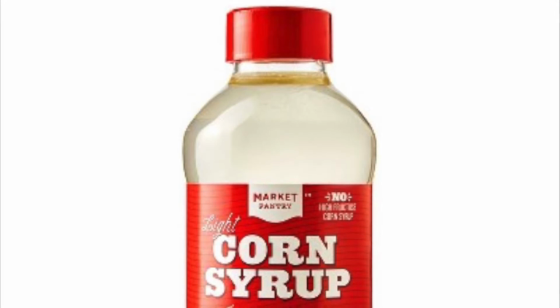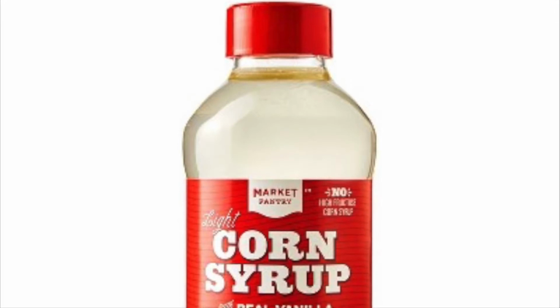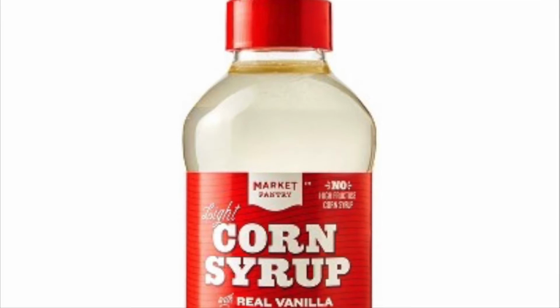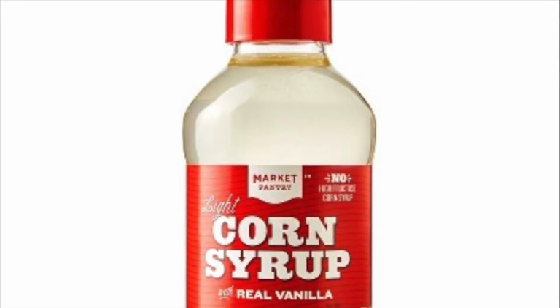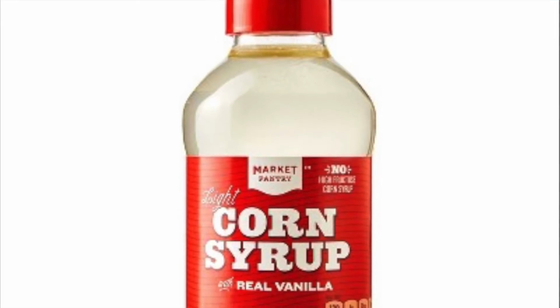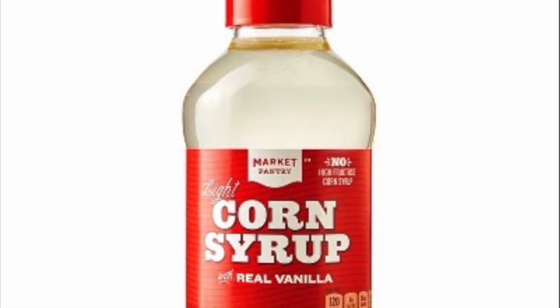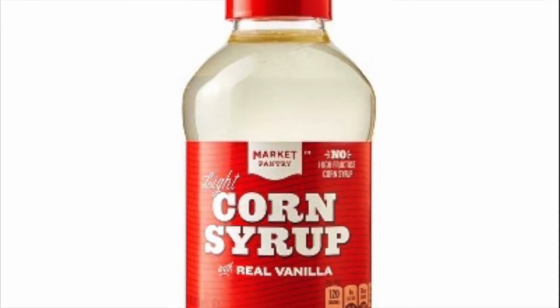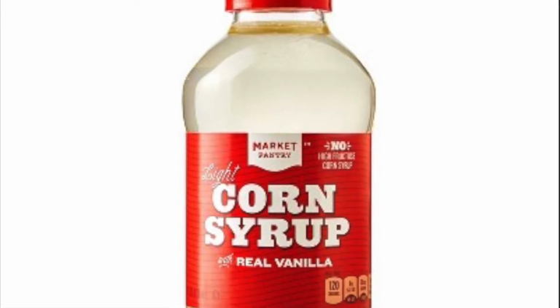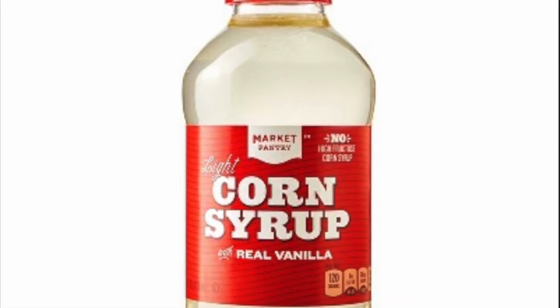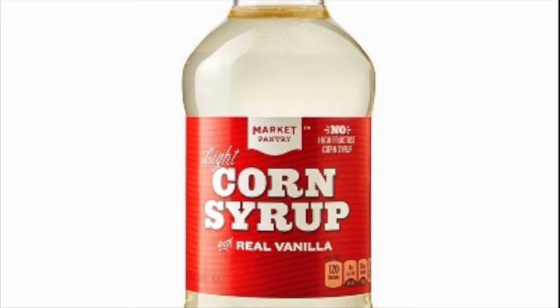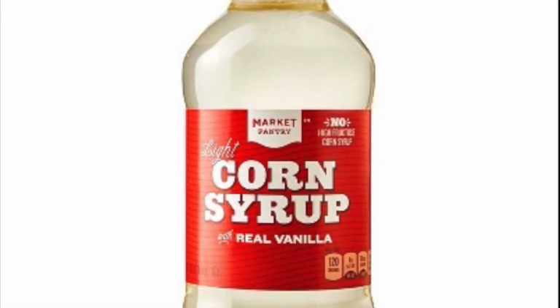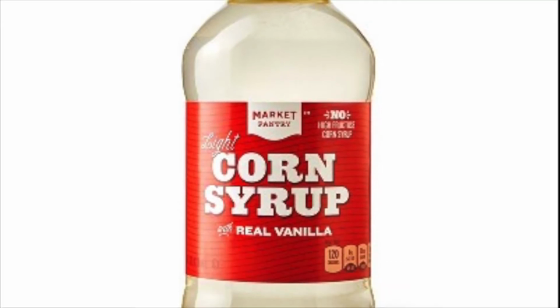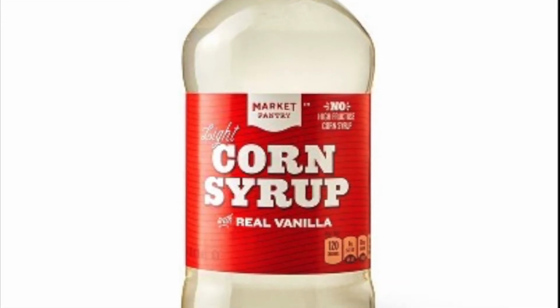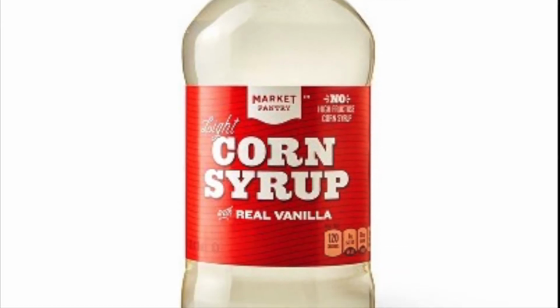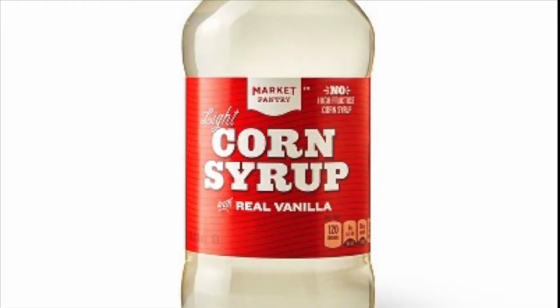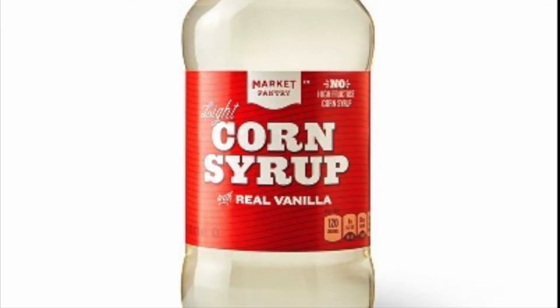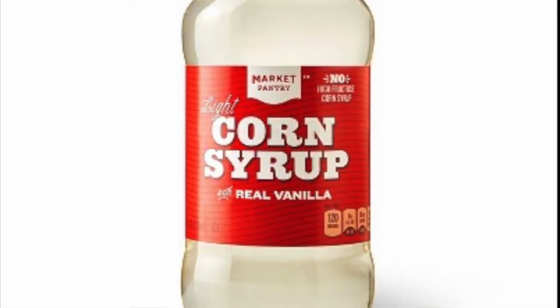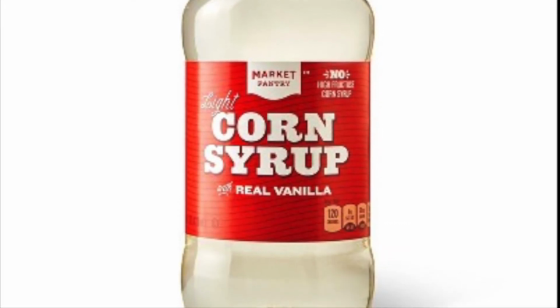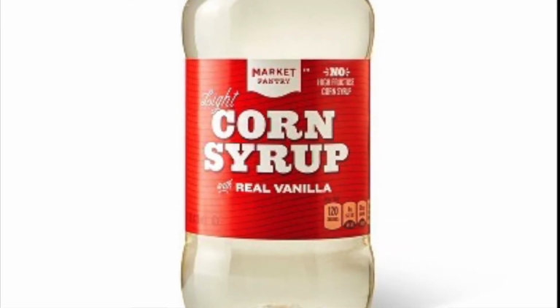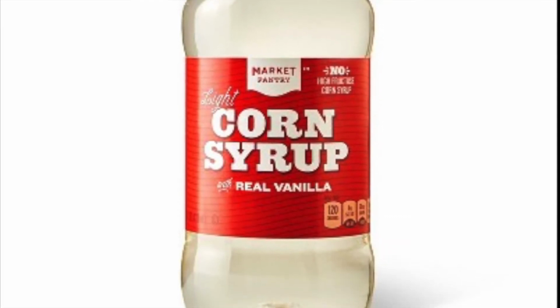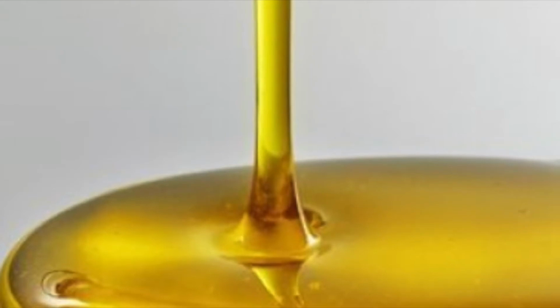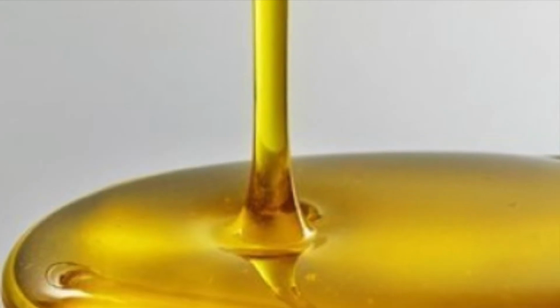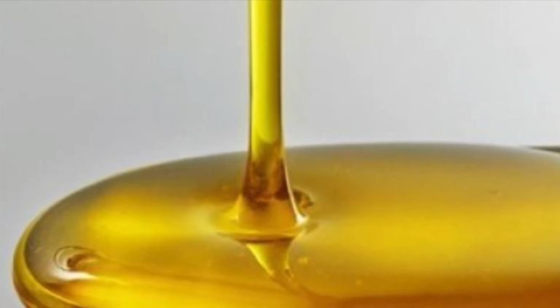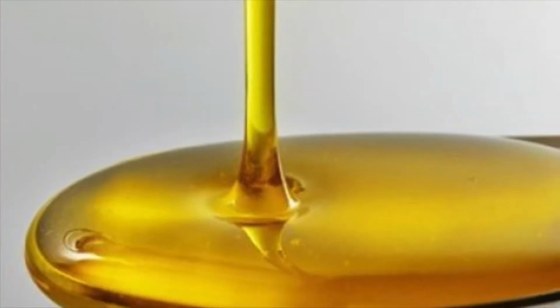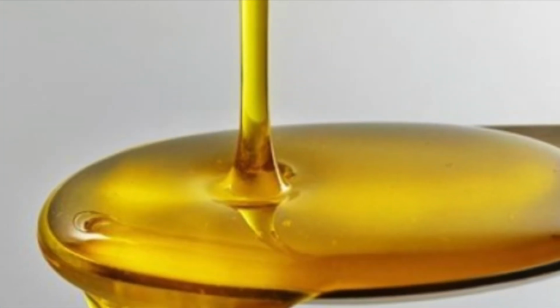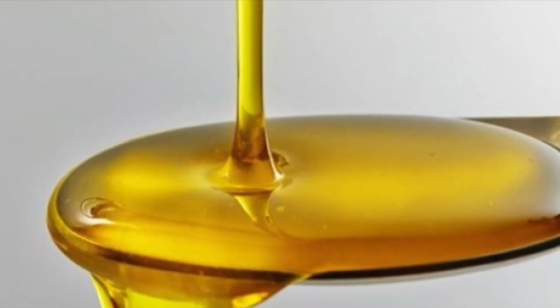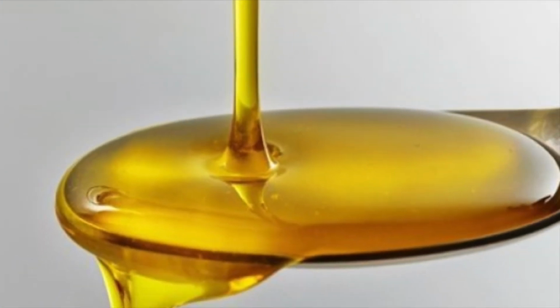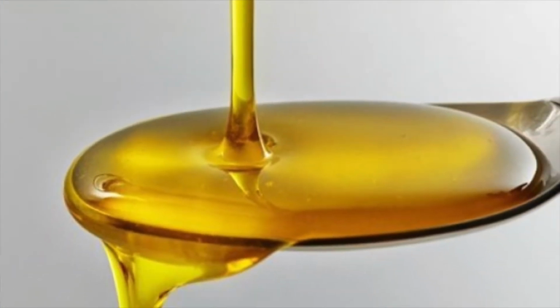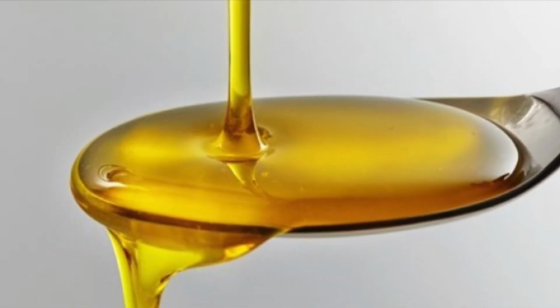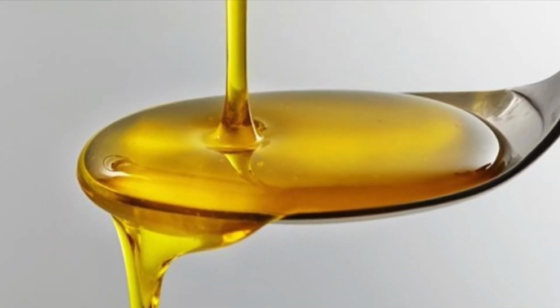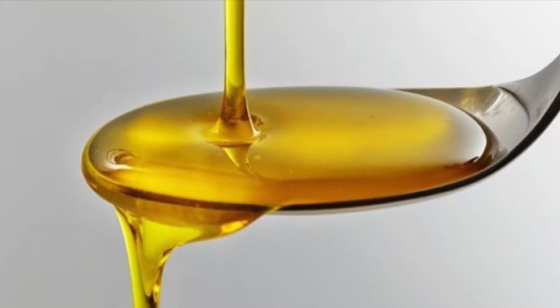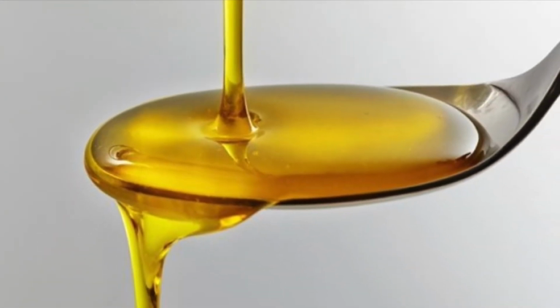Next, Corn Syrup, which is added to thicken and sweeten Welch's Grape Jelly. This is controversial because scientists suggest it may increase the risk for cardiovascular disease.